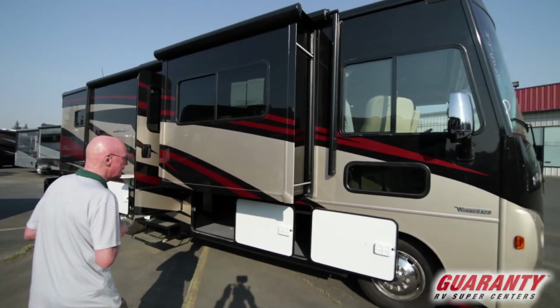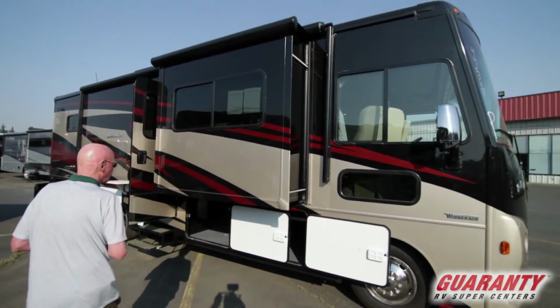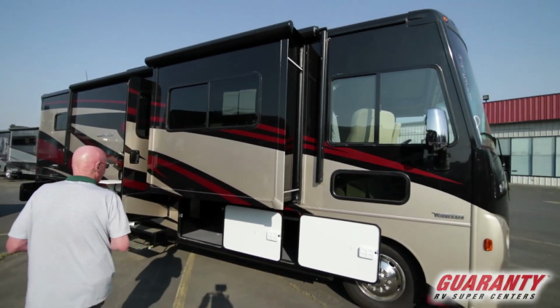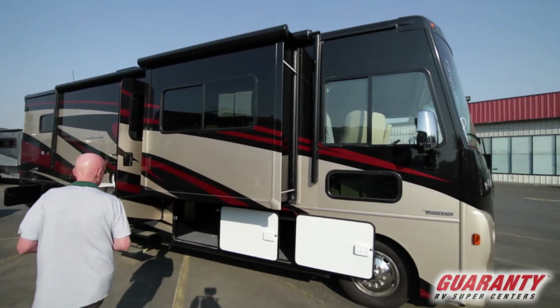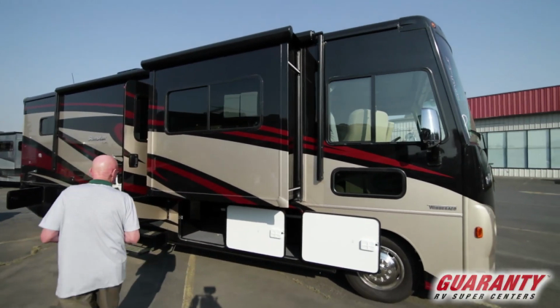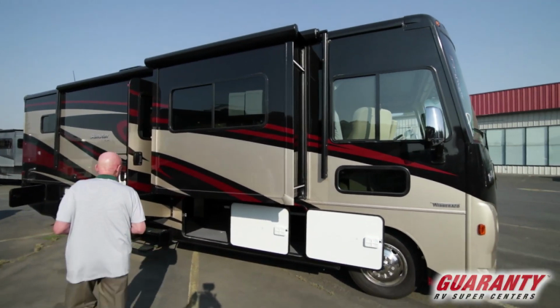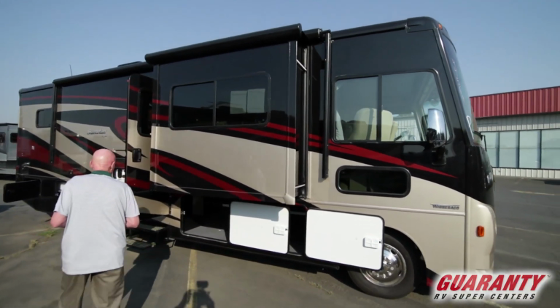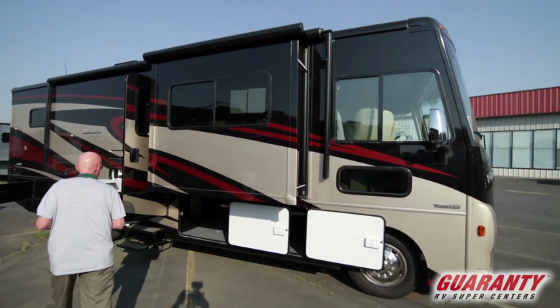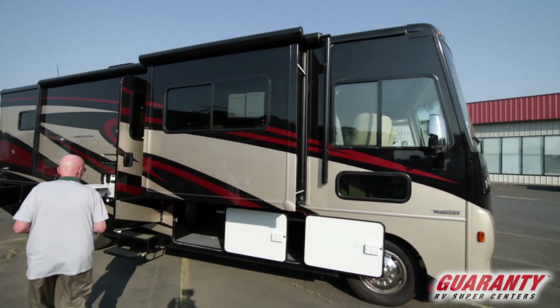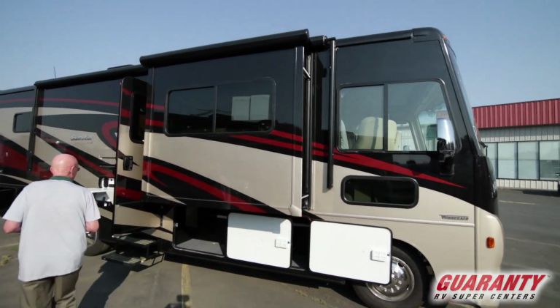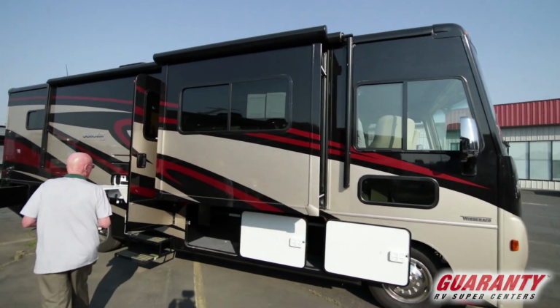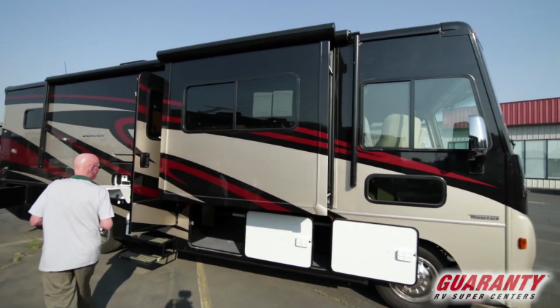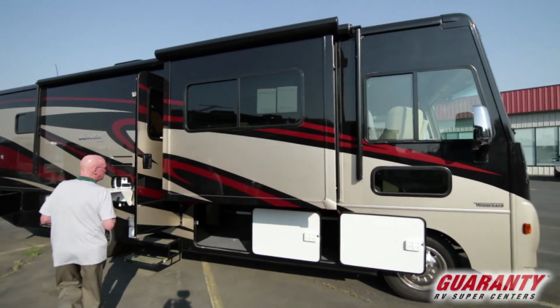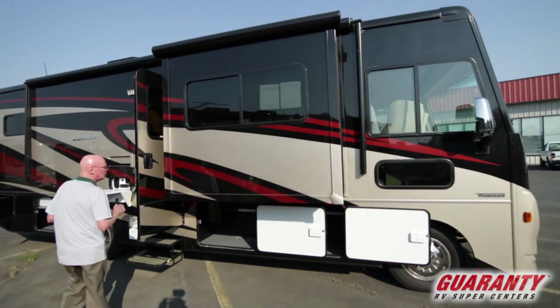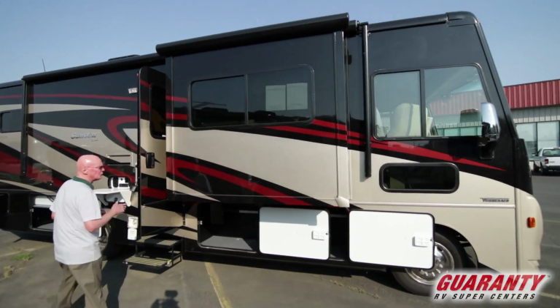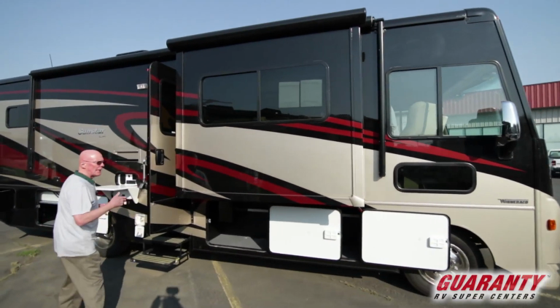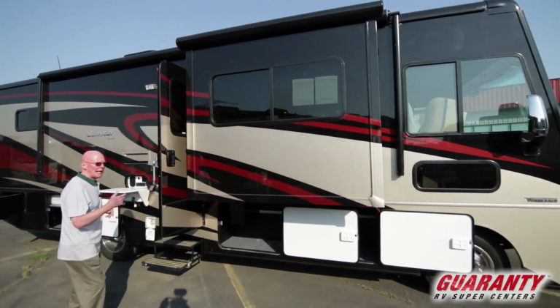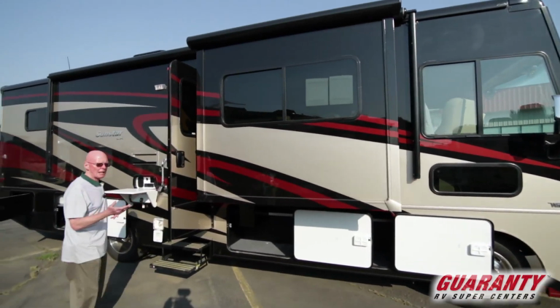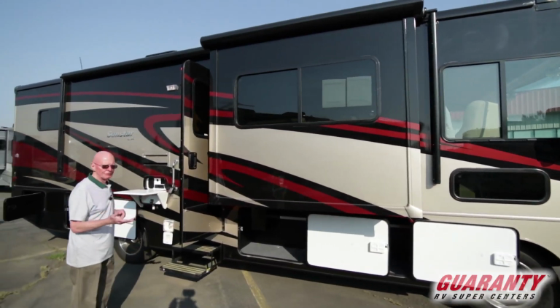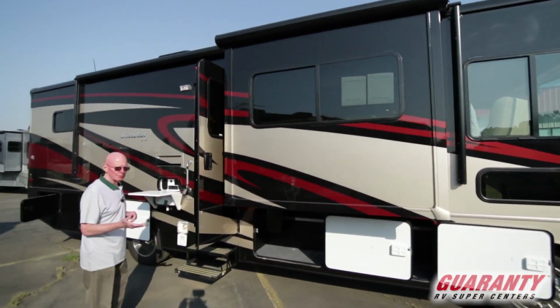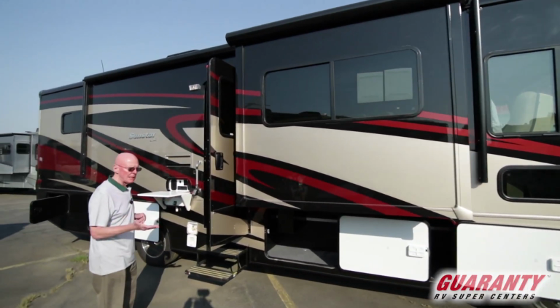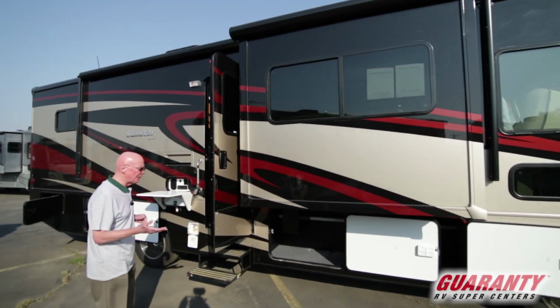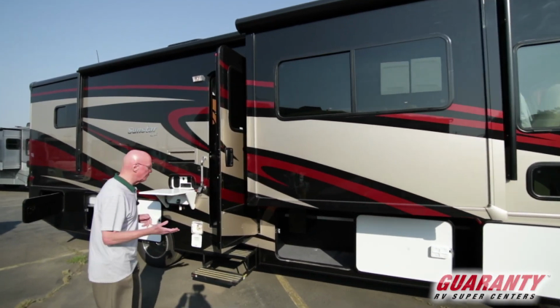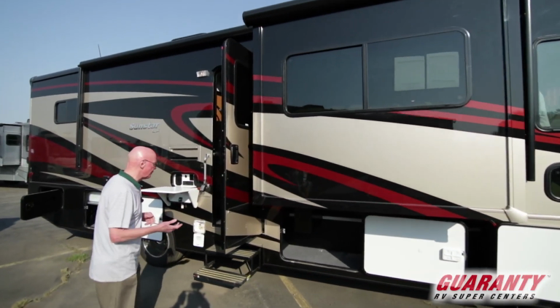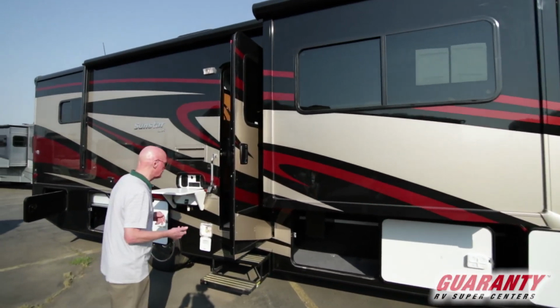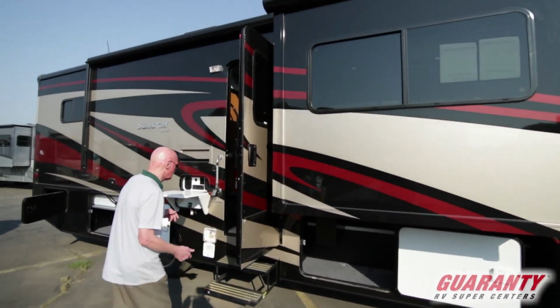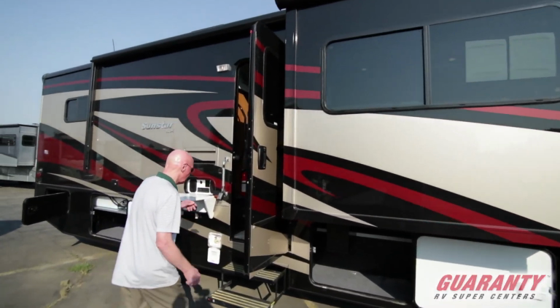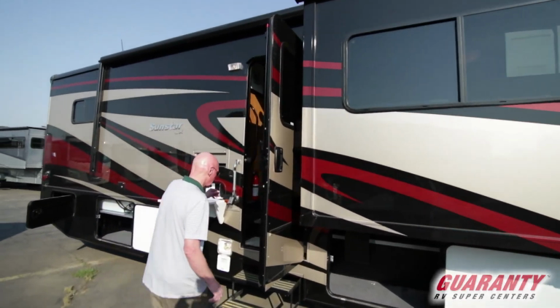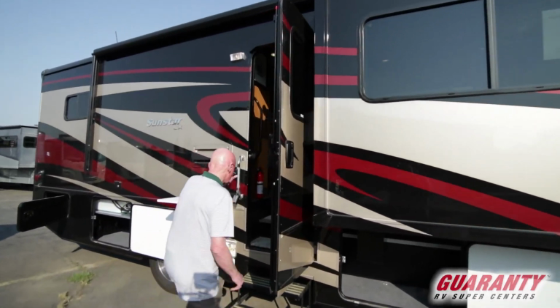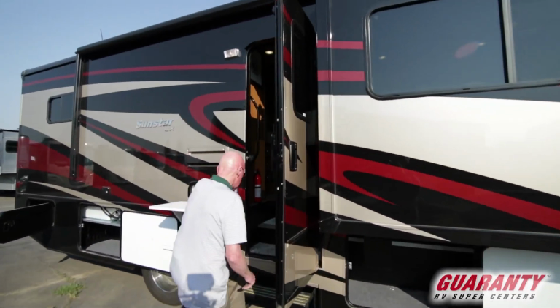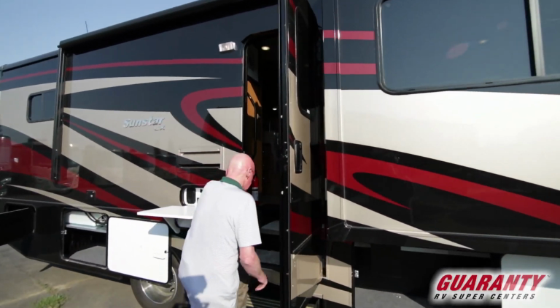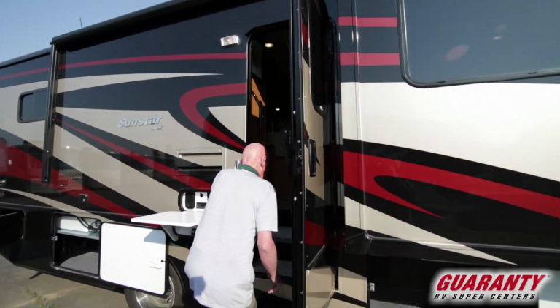Today I'd like to share with you this brand new 2018 Winnebago Sunstar 30 Tango. It is one of my favorite floor plans. Beautiful Cayenne full body paint with the clear coat. Come on inside.